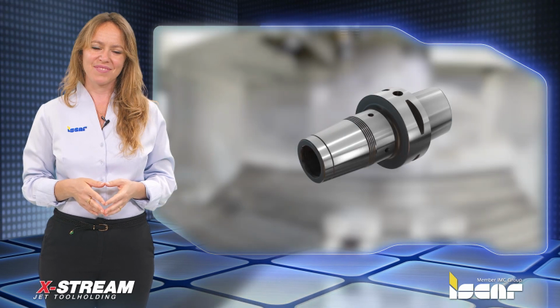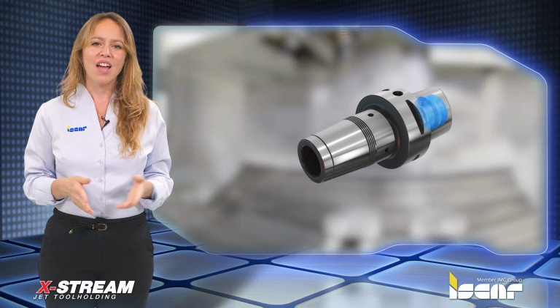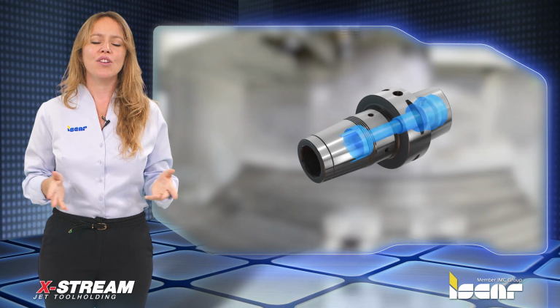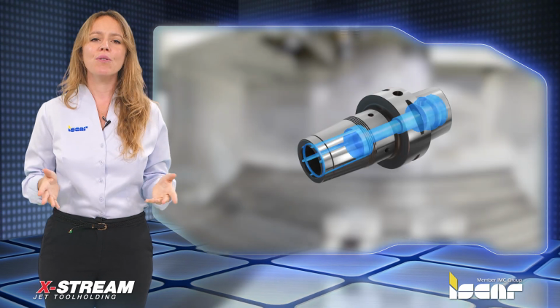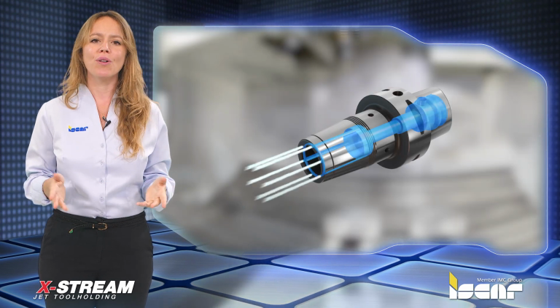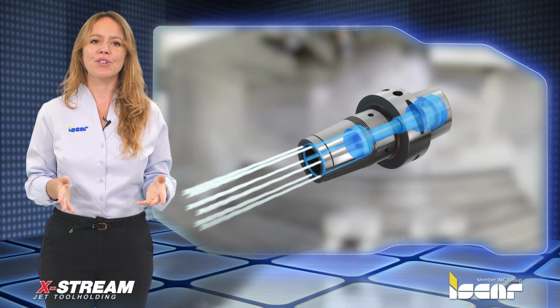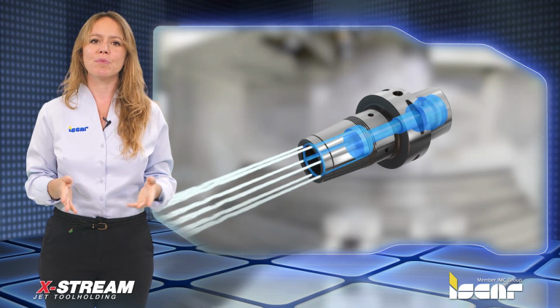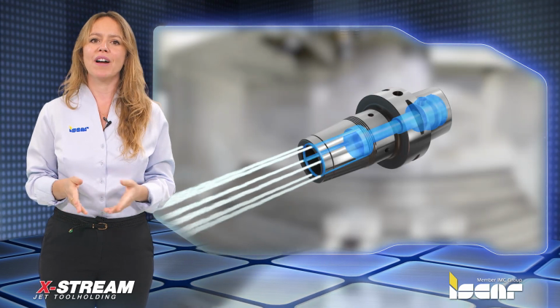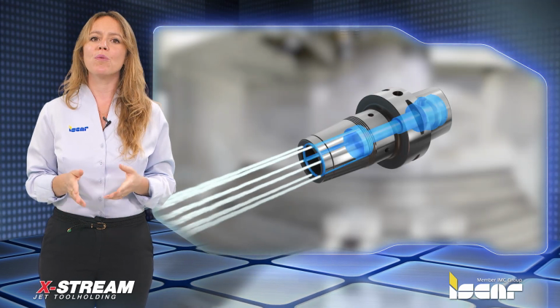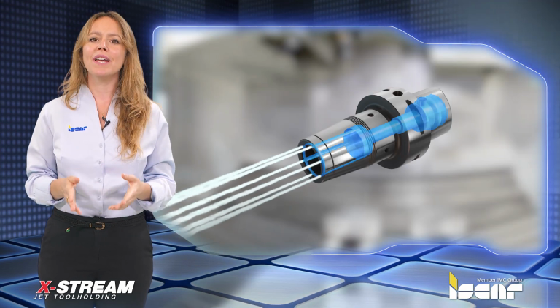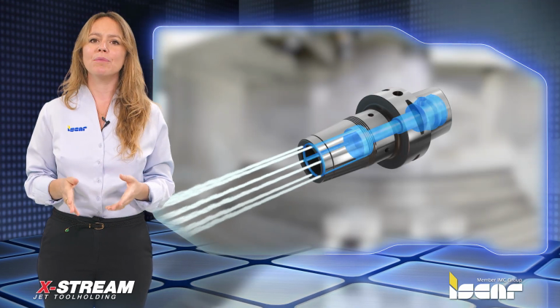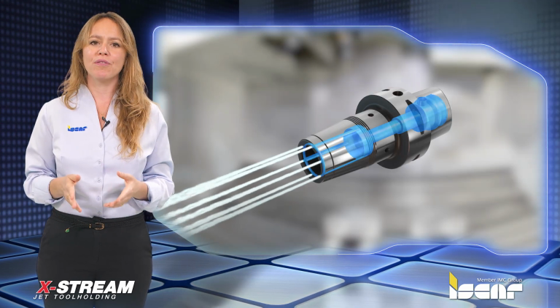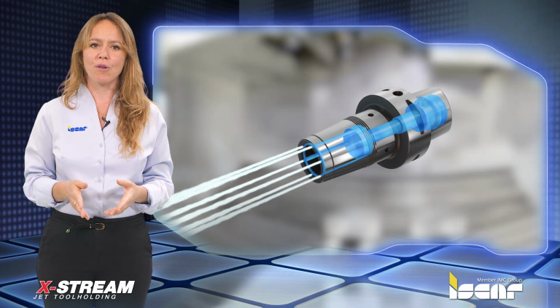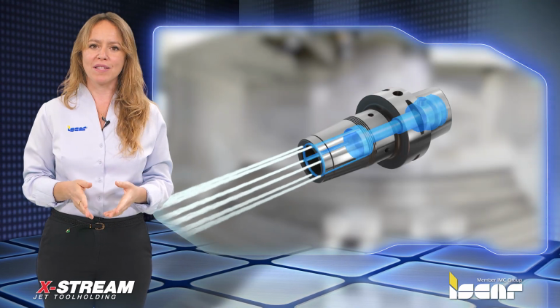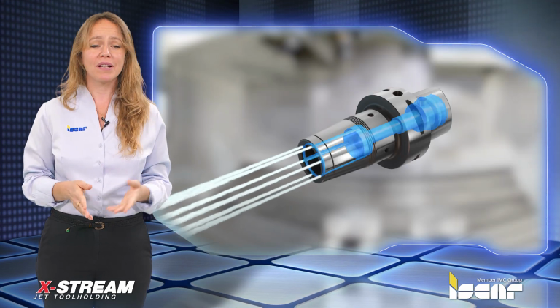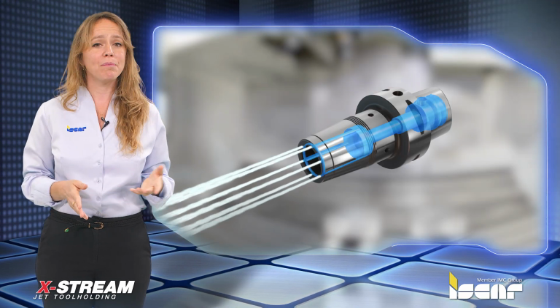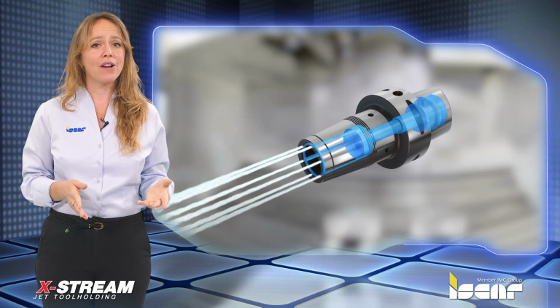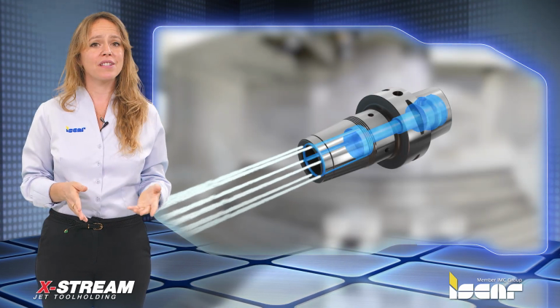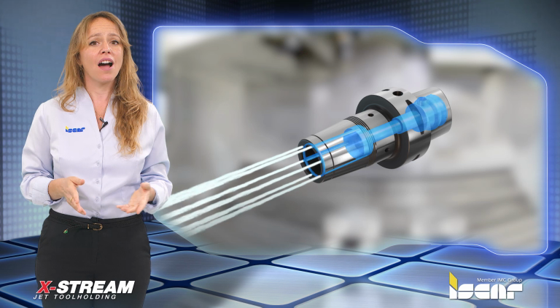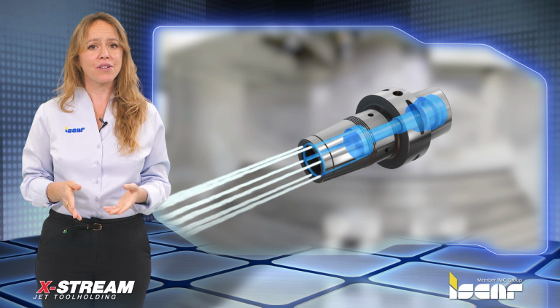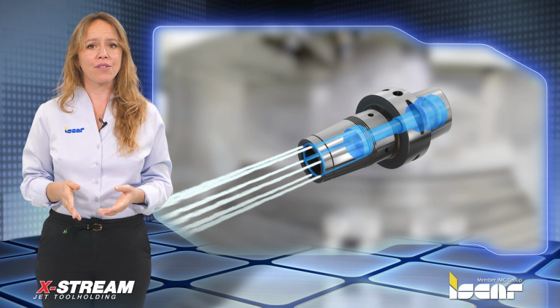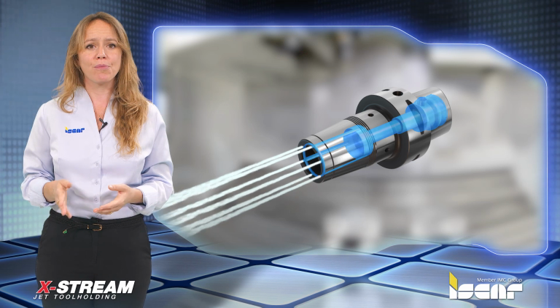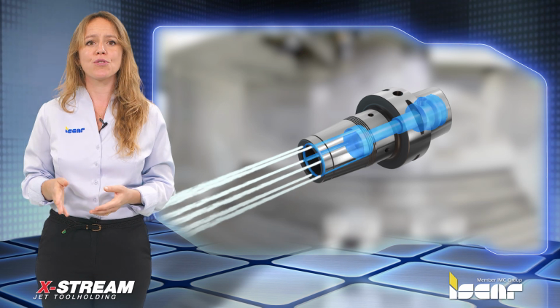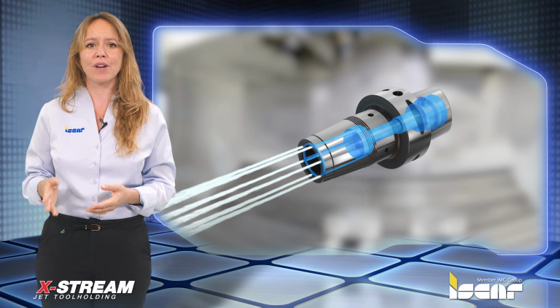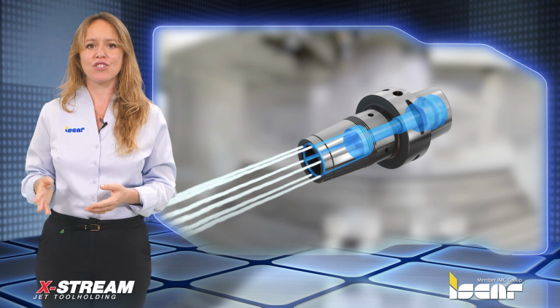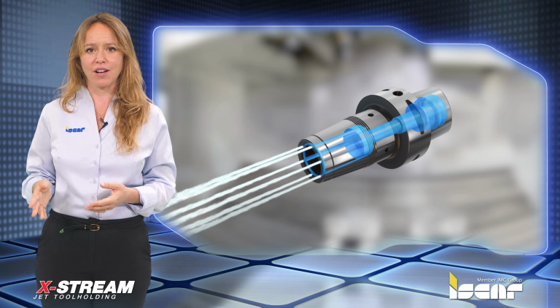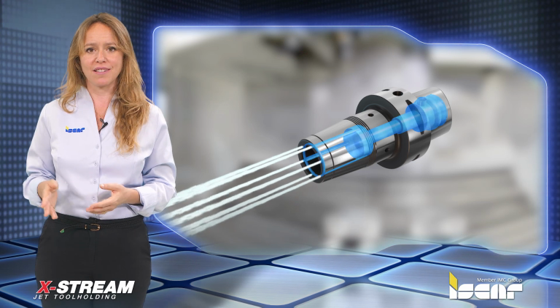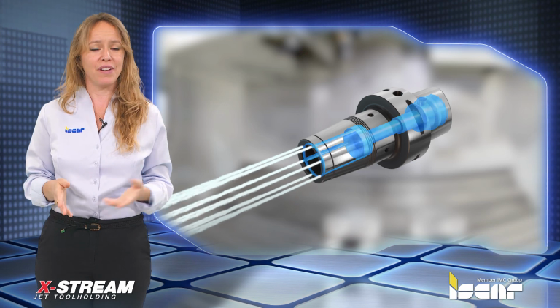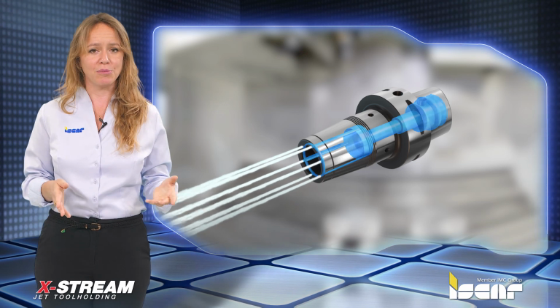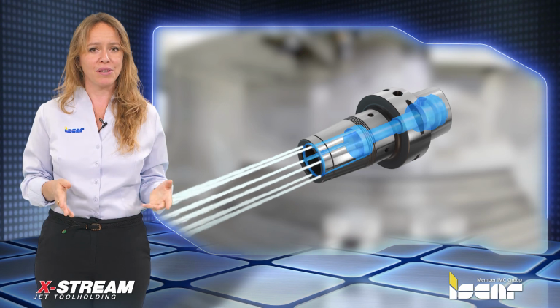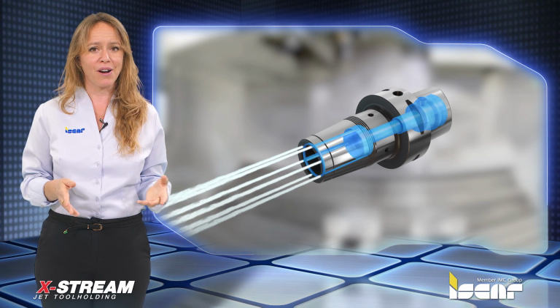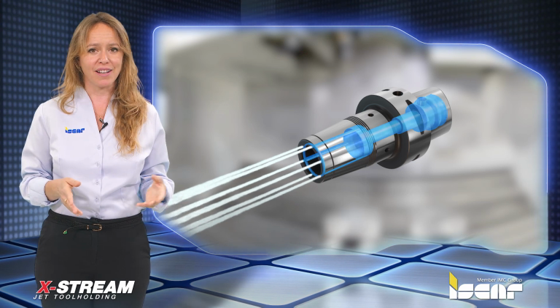The new holders provide a winning performance when compared to the other thermal shrink chucks available in the market.